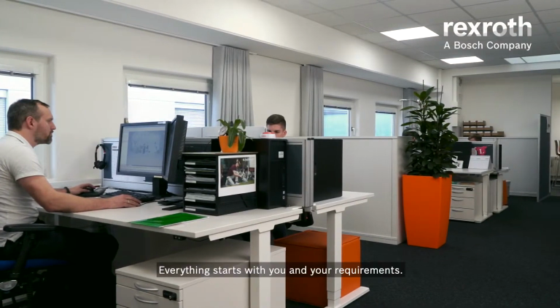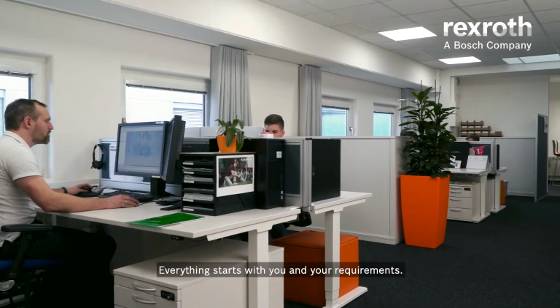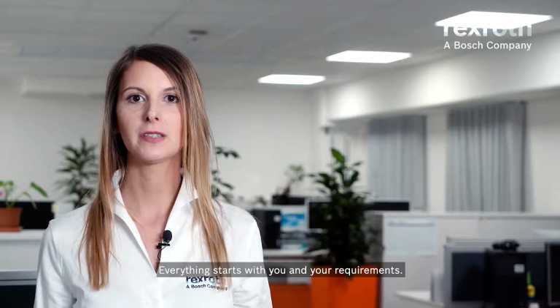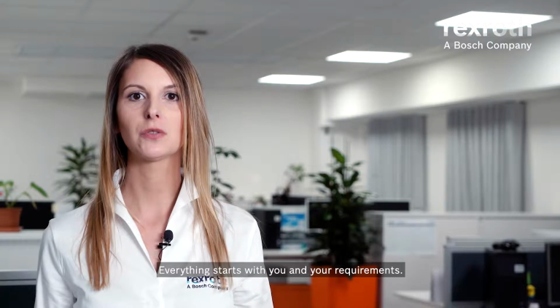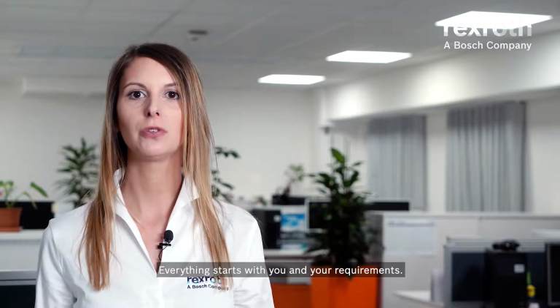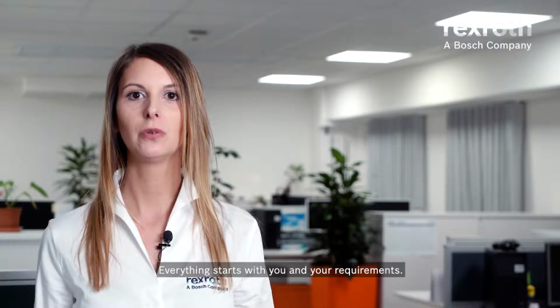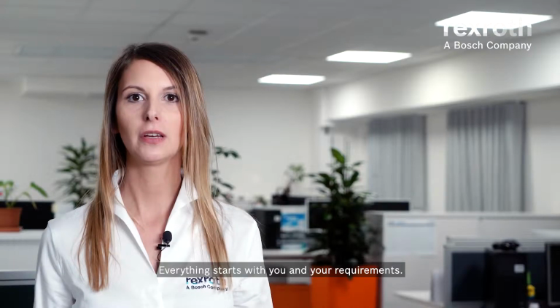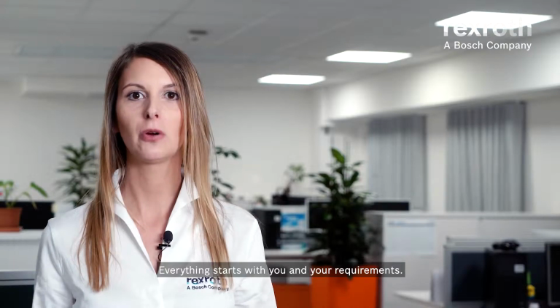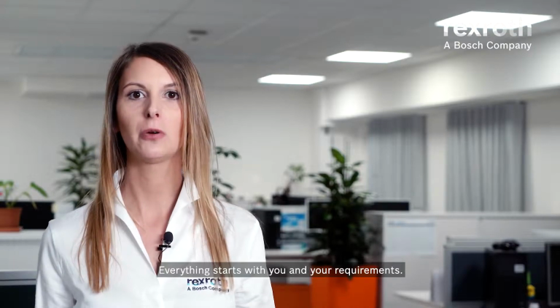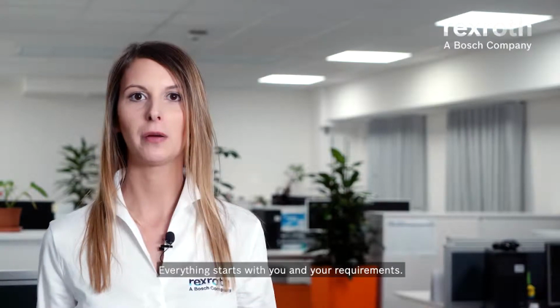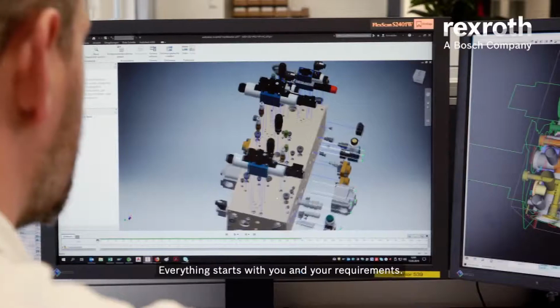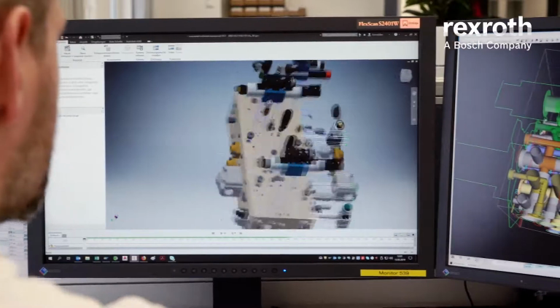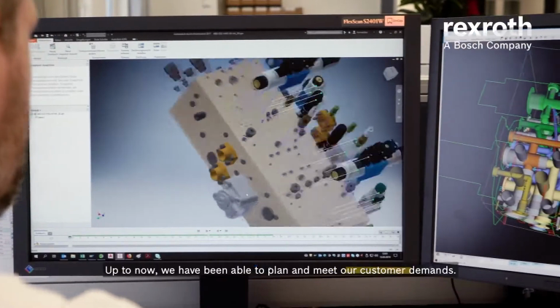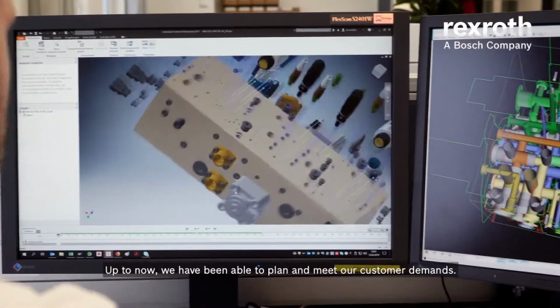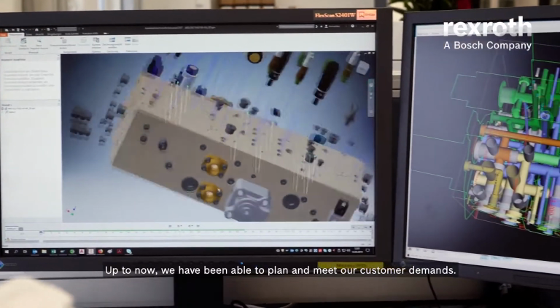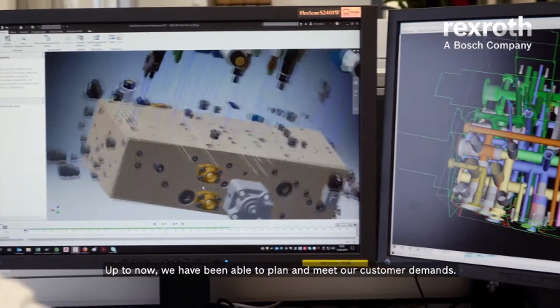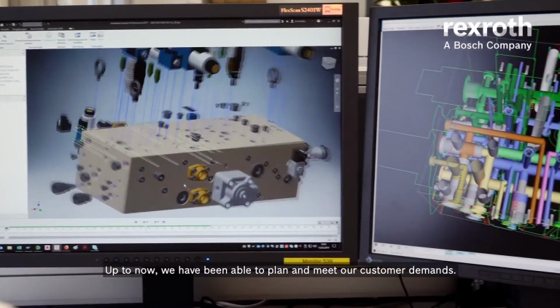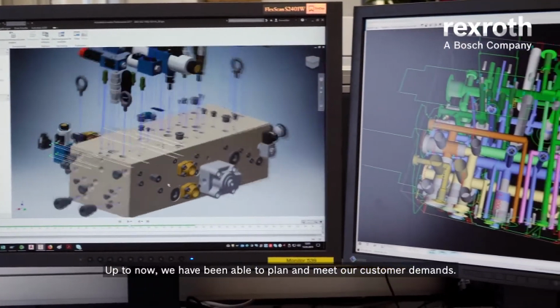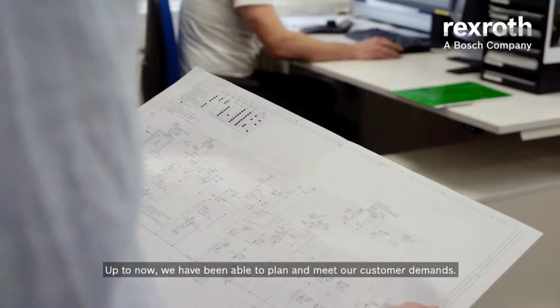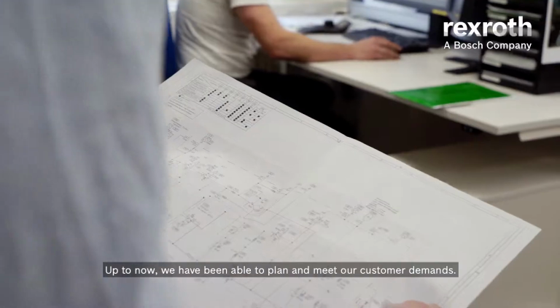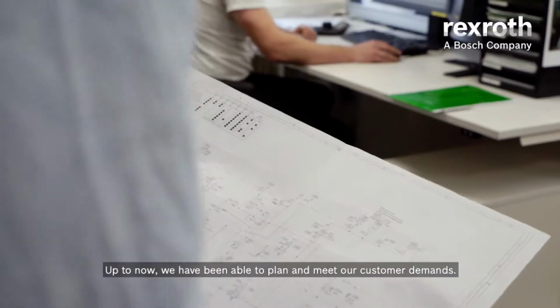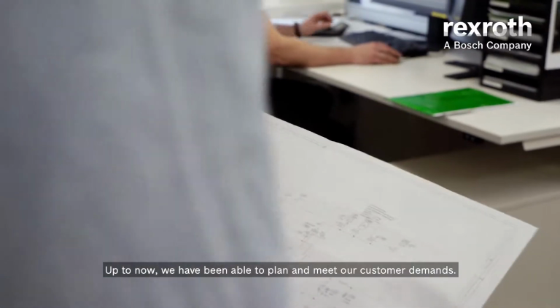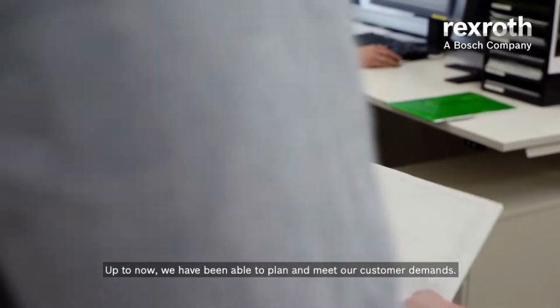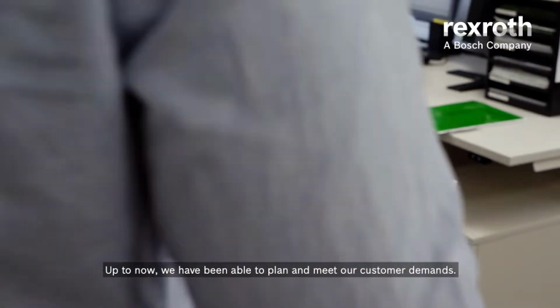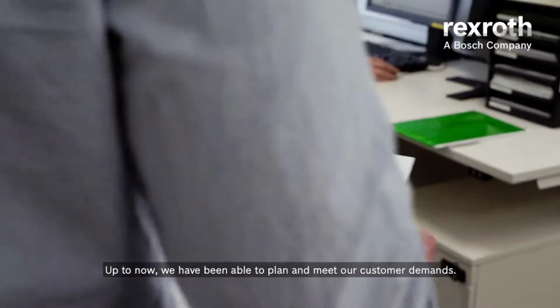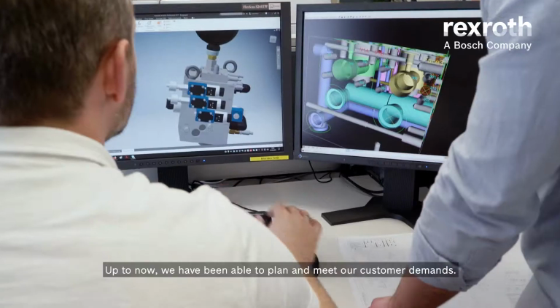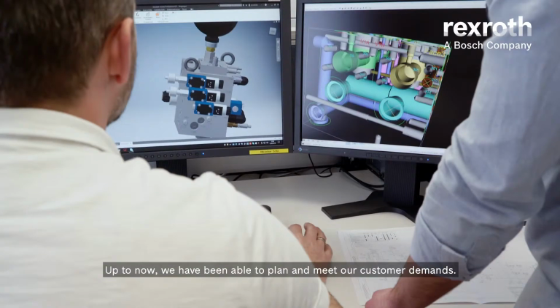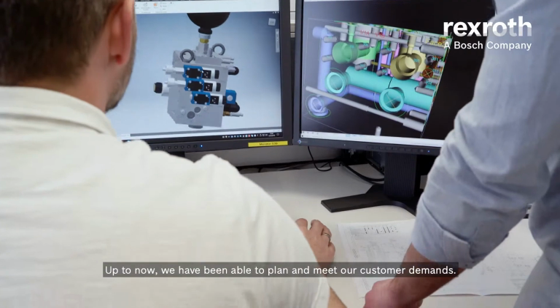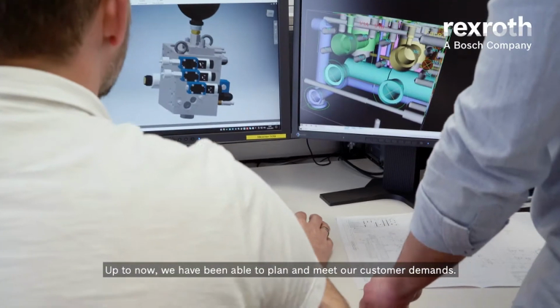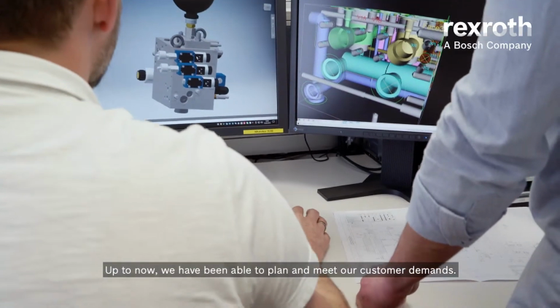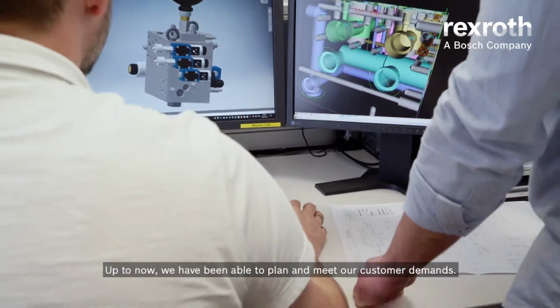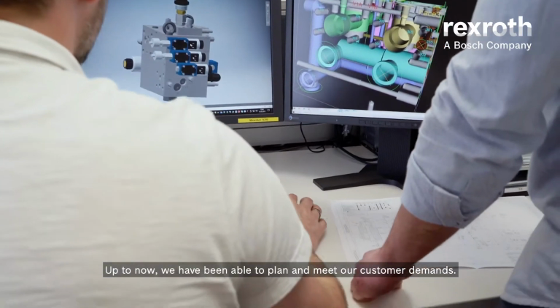Everything starts with you and your requirements. Up to now we have been able to plan and meet our customer demands.